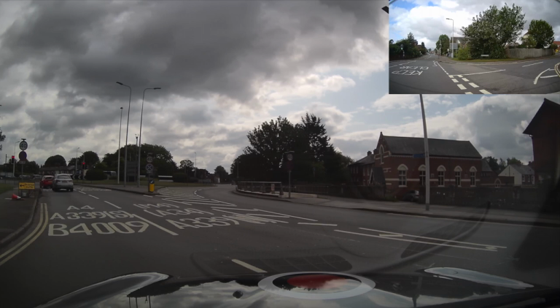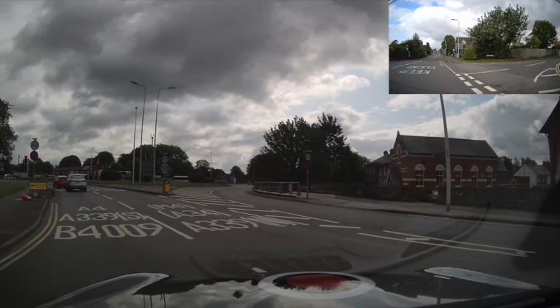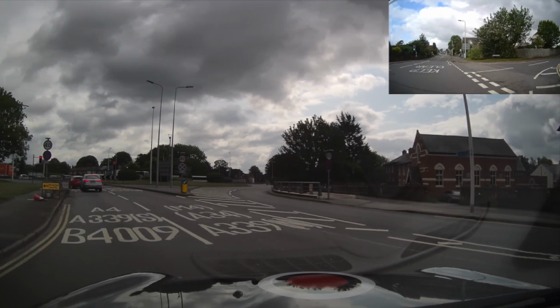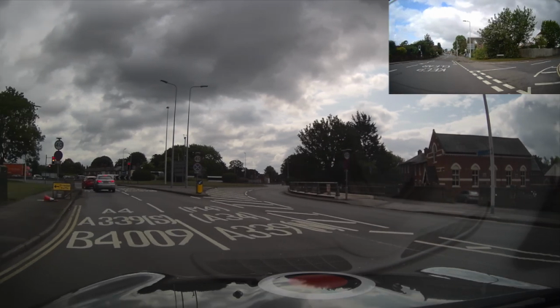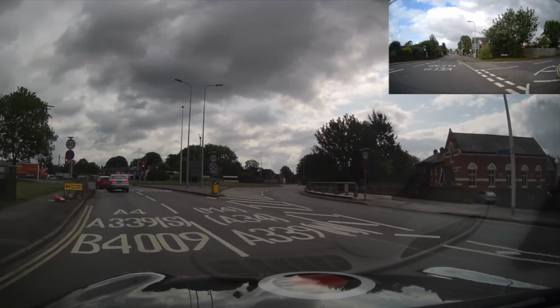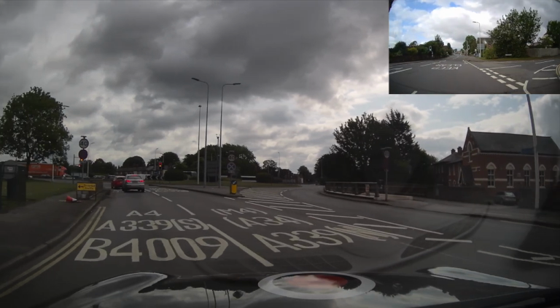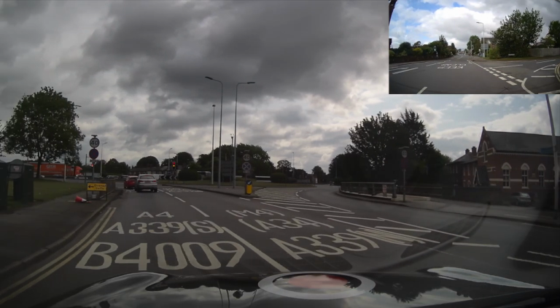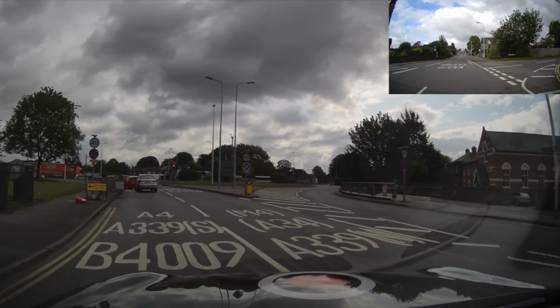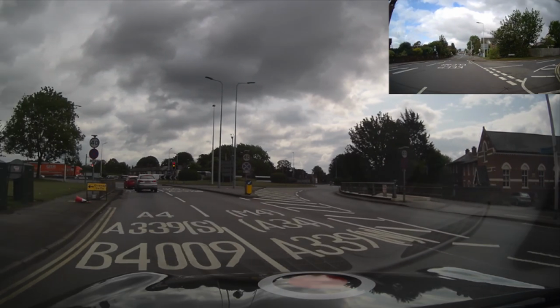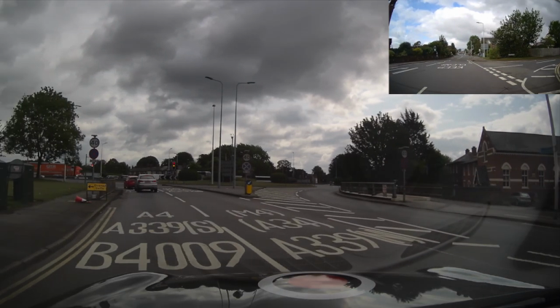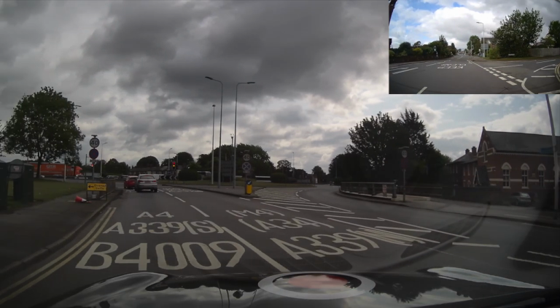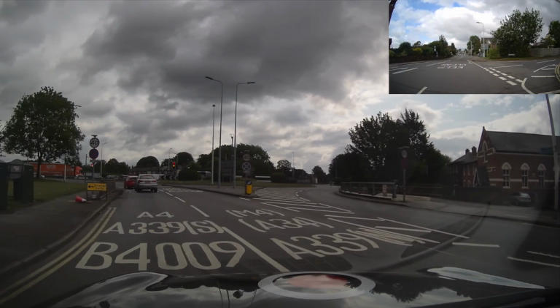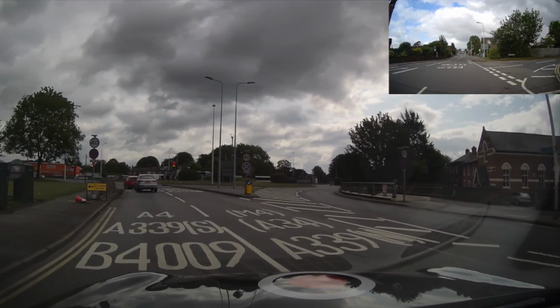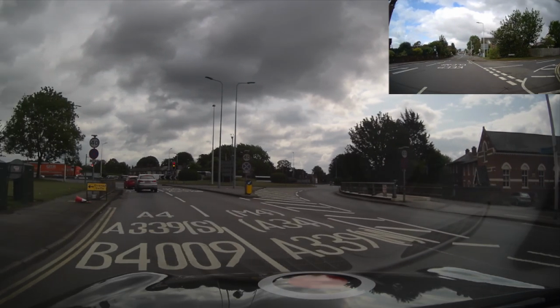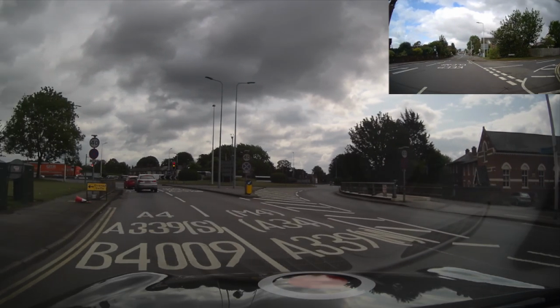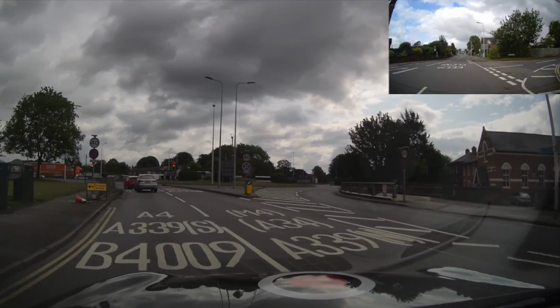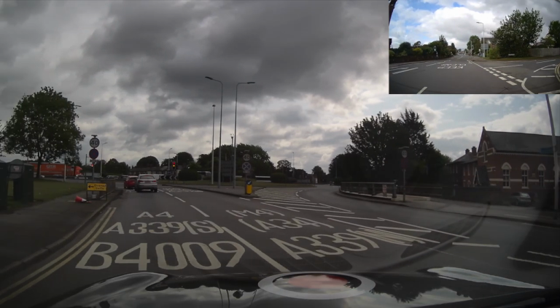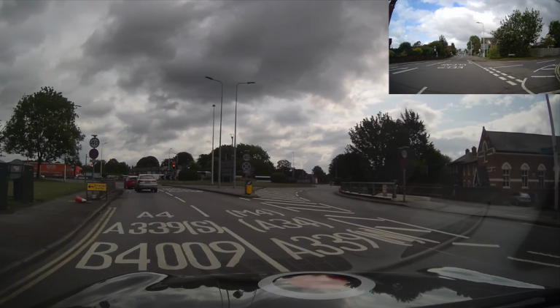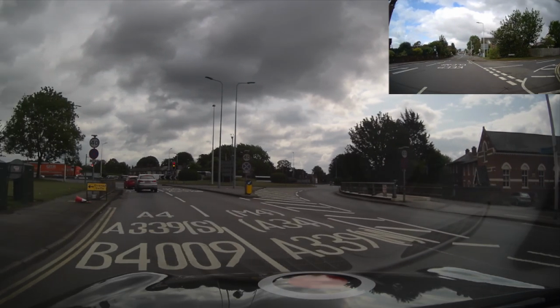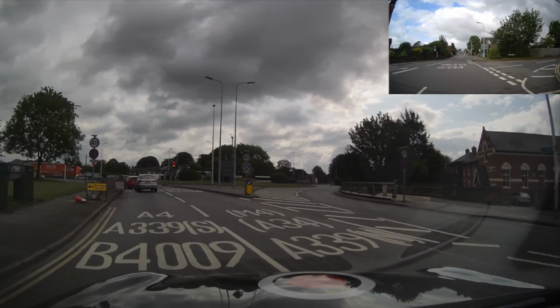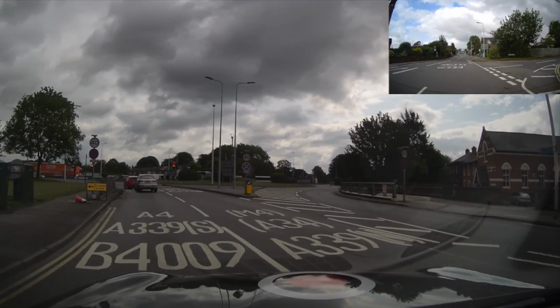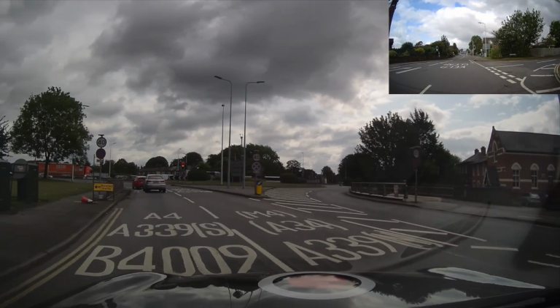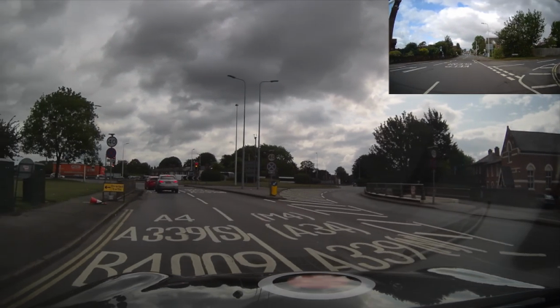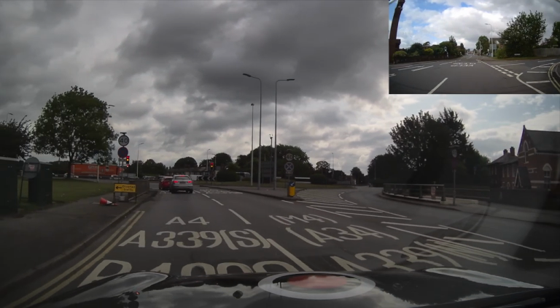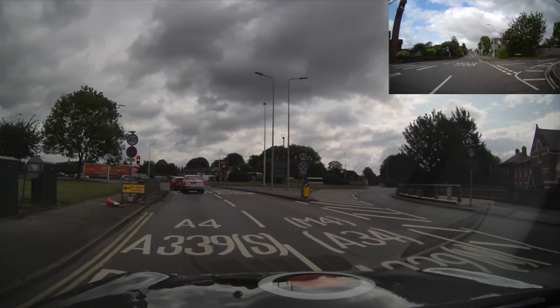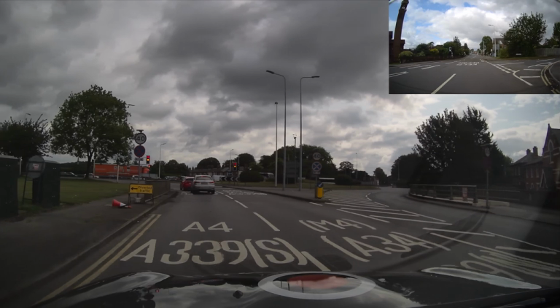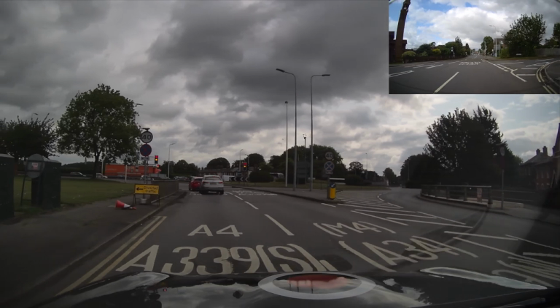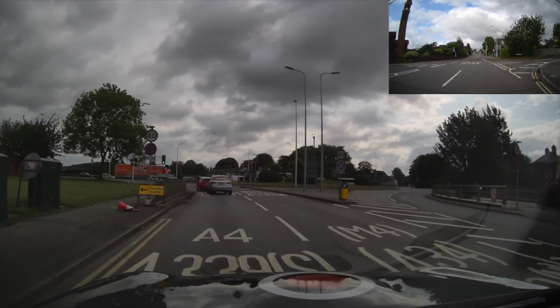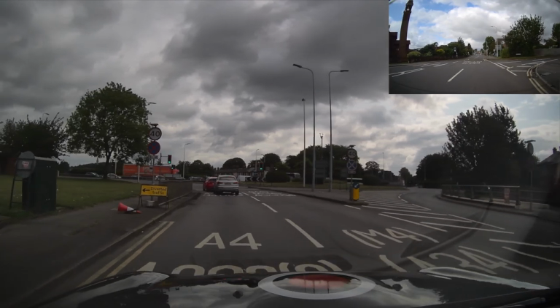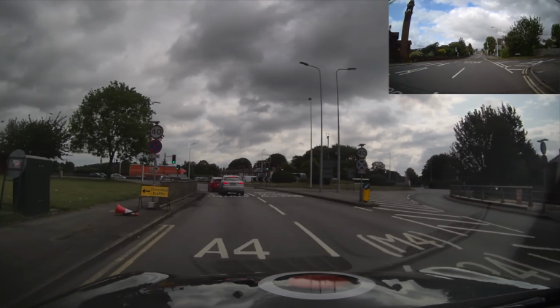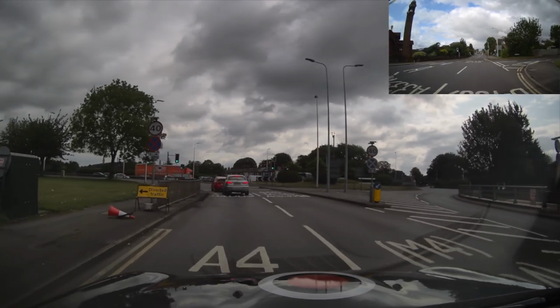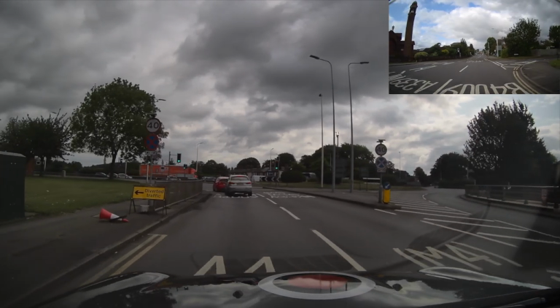We're trying to go A339 south. As you can see, that's the left lane, not the right lane, which is the north.